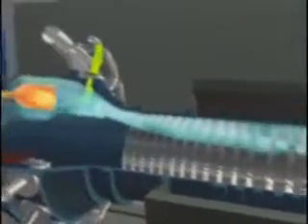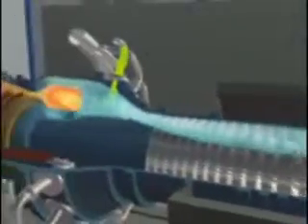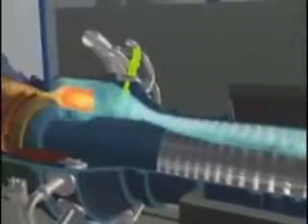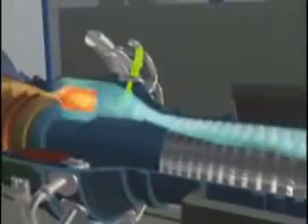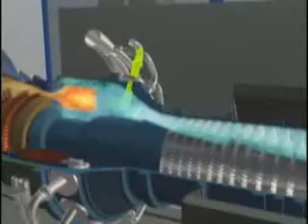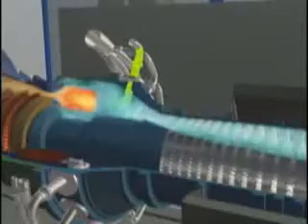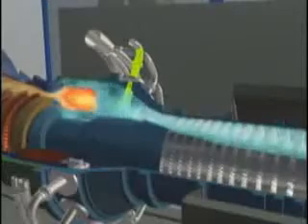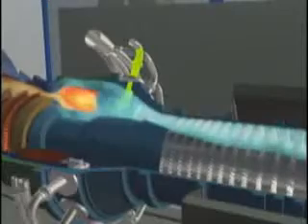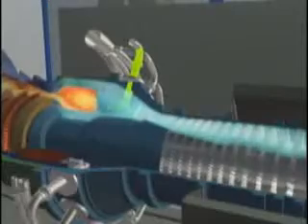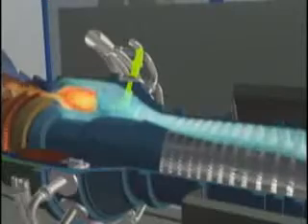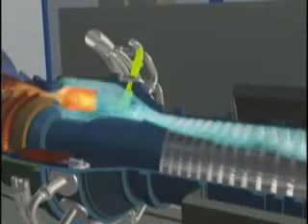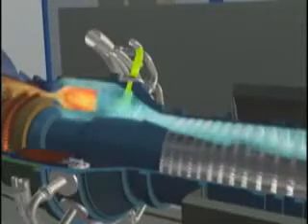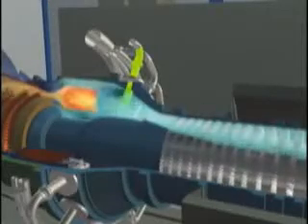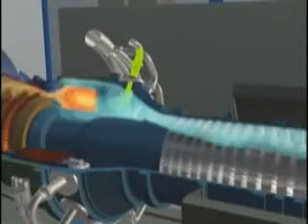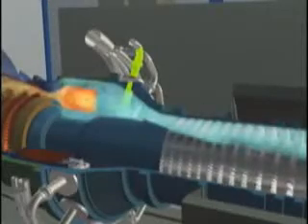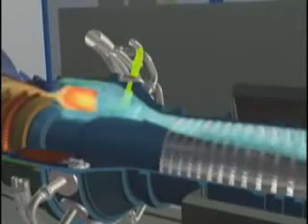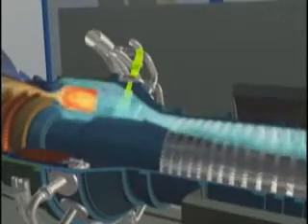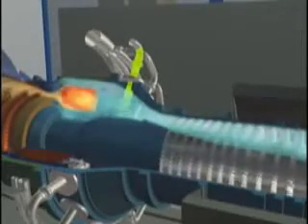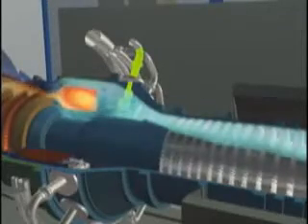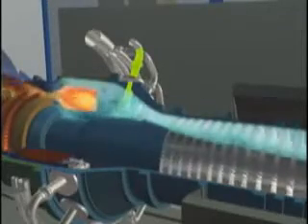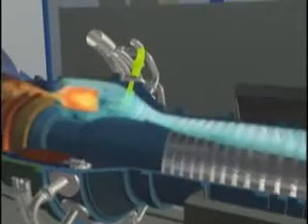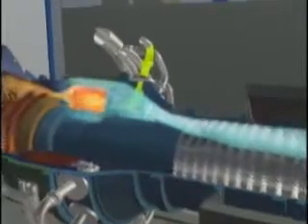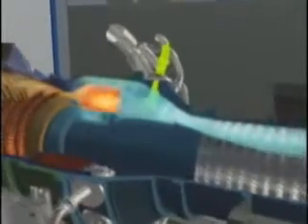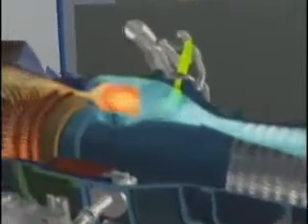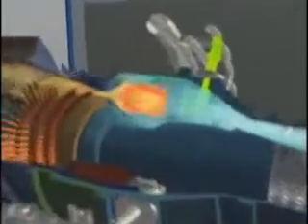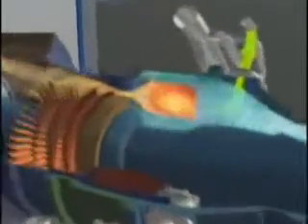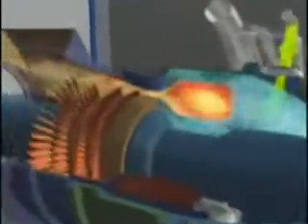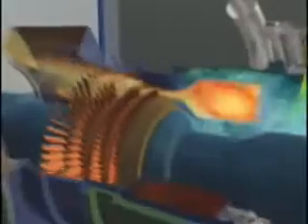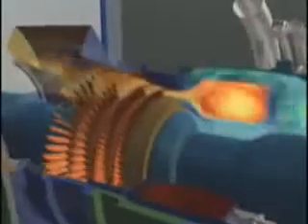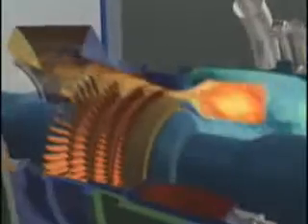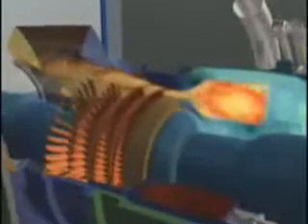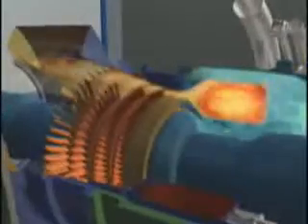The compressed air then passes into a combustion chamber where fuel is added, ignited, and burned, producing hot gas.